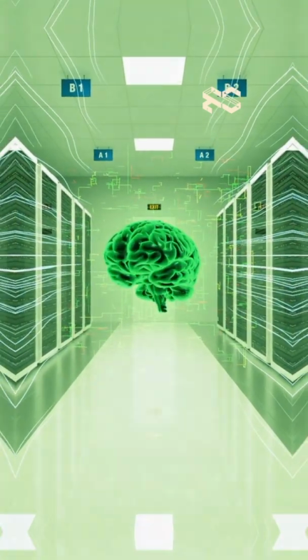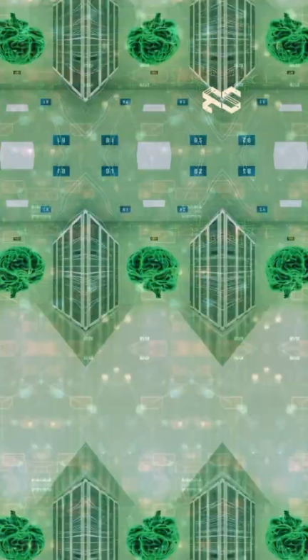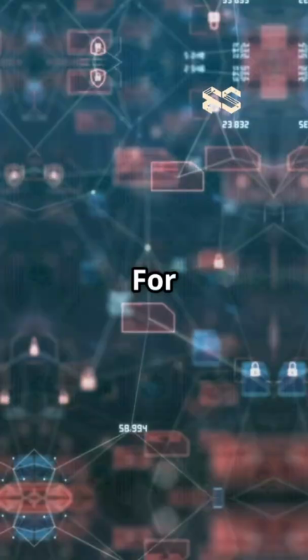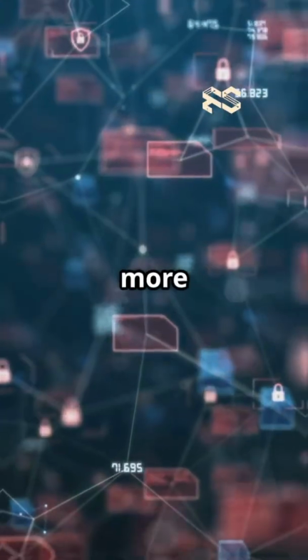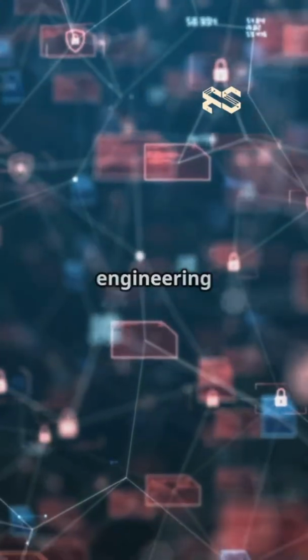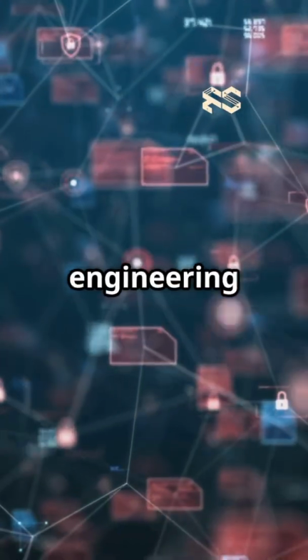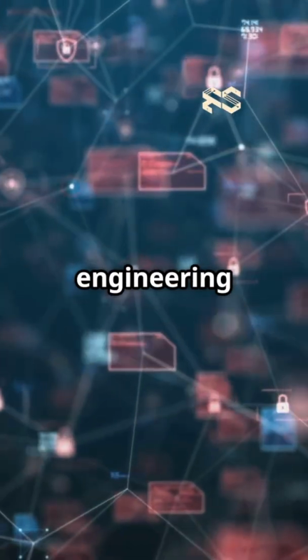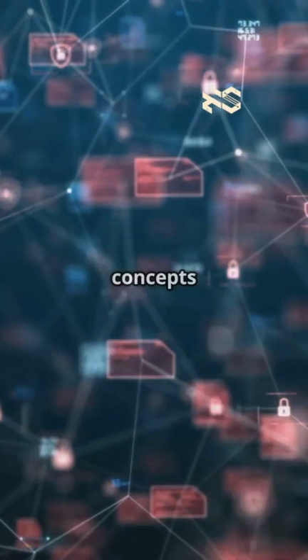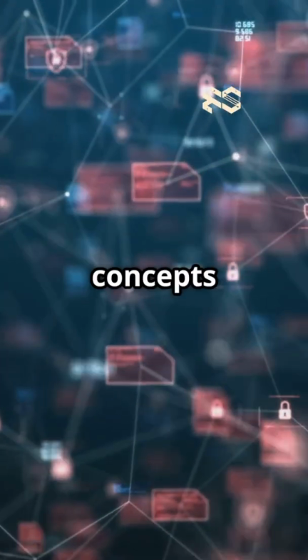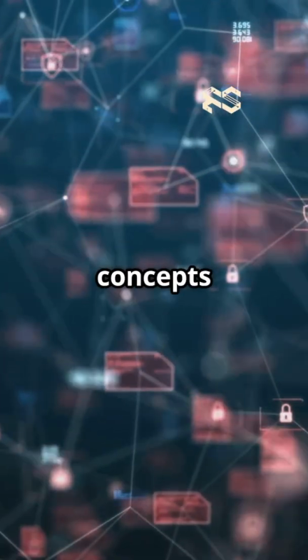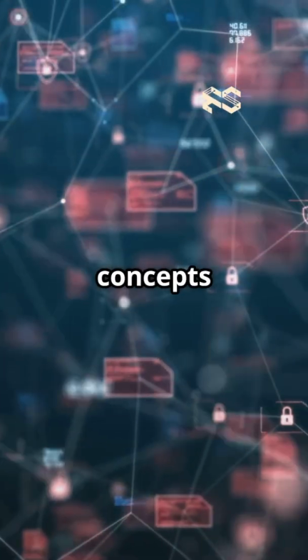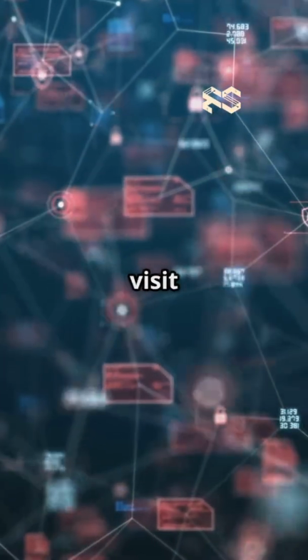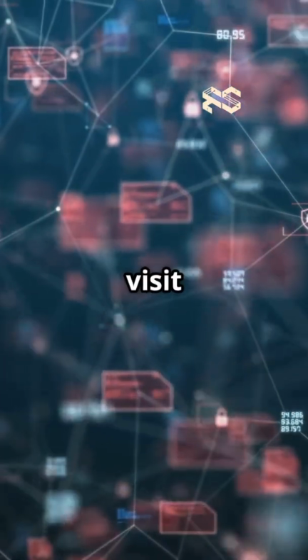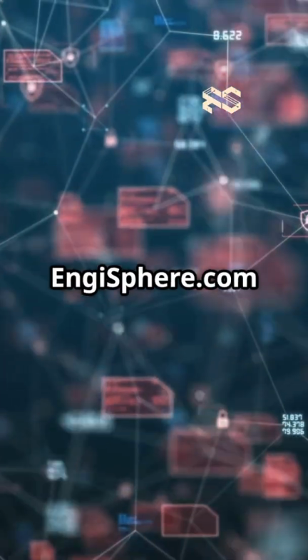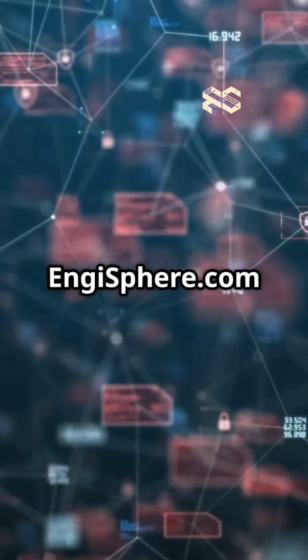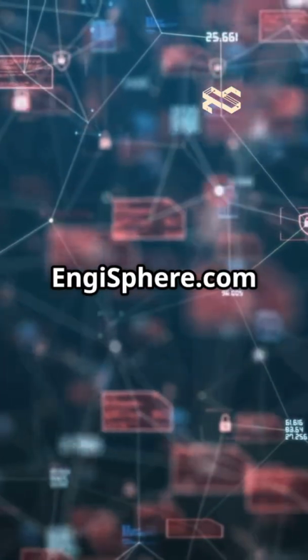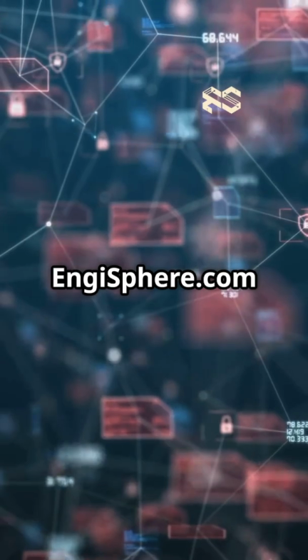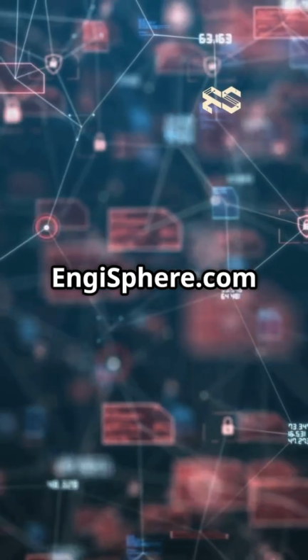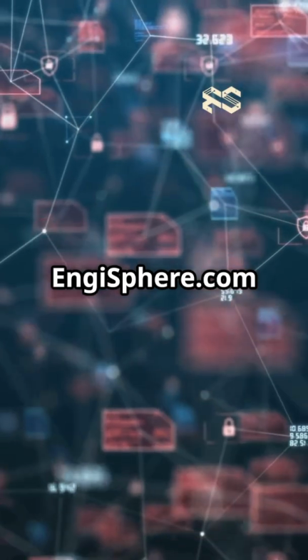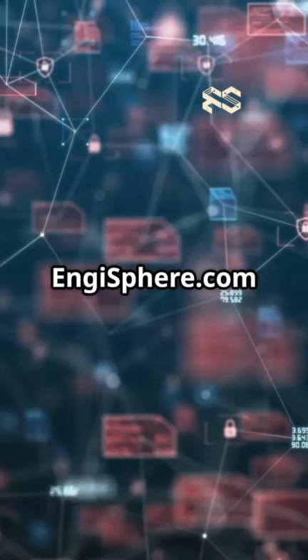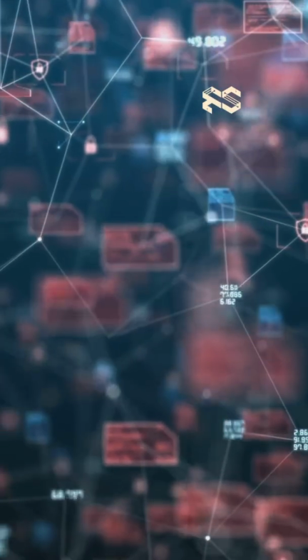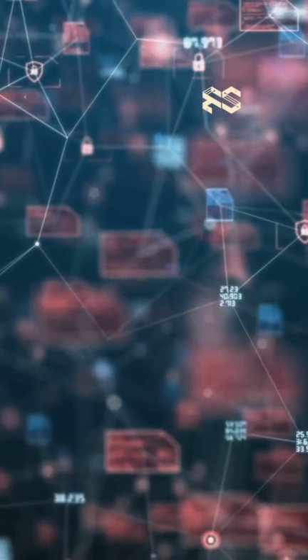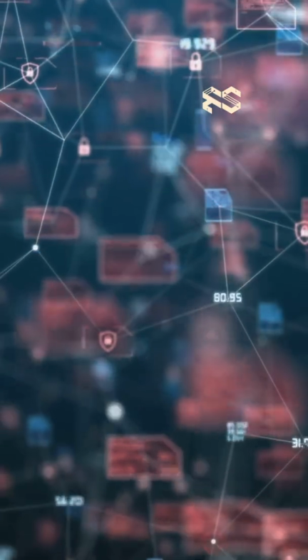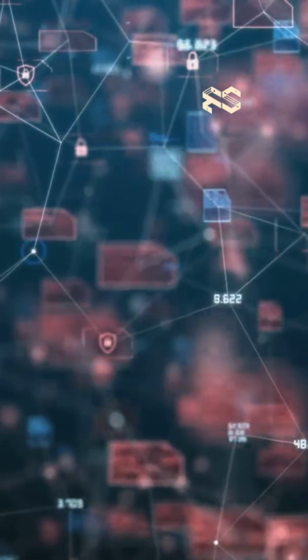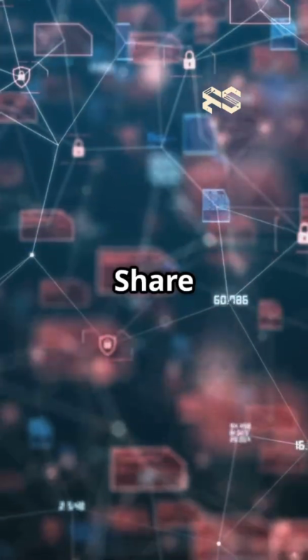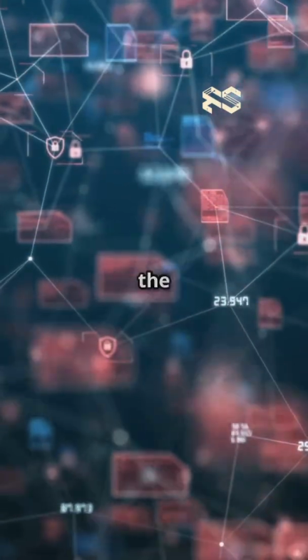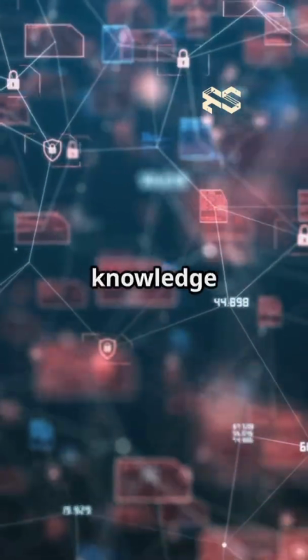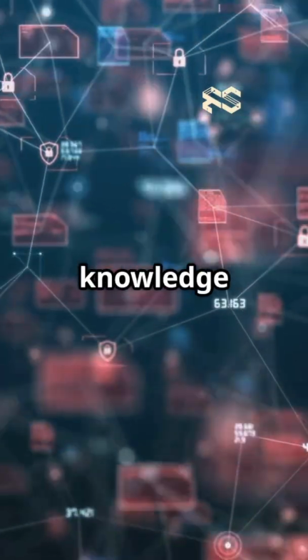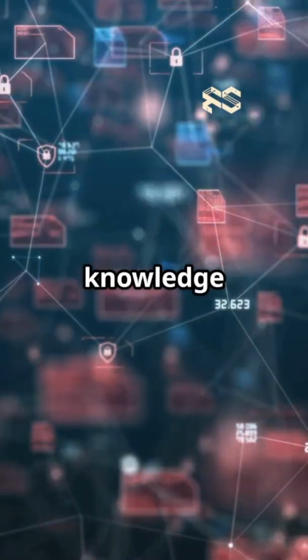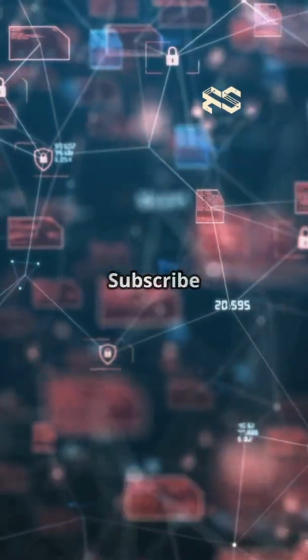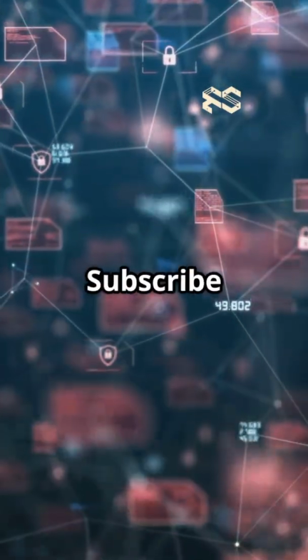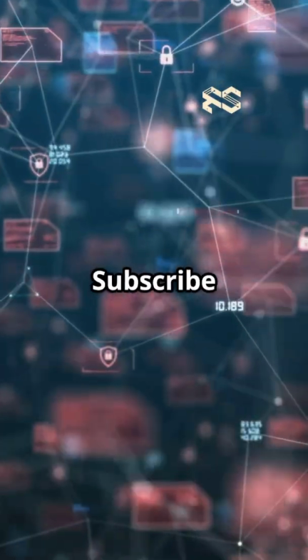For more engineering concepts, visit engisphere.com. Share the knowledge and subscribe.